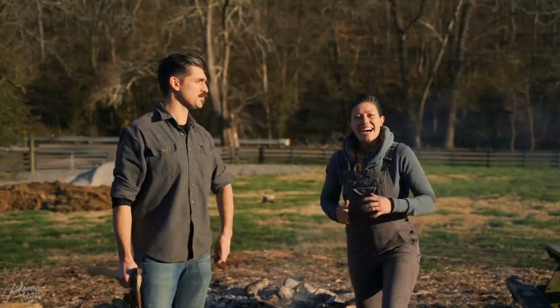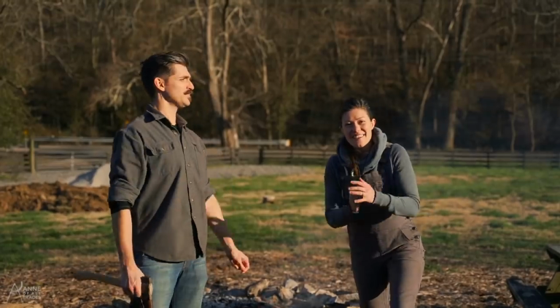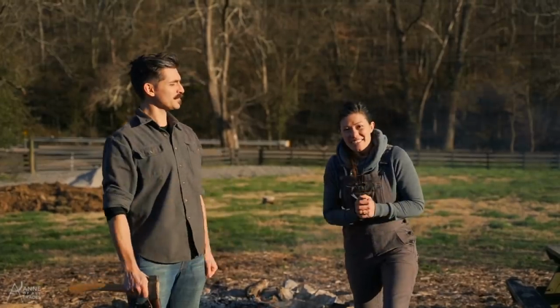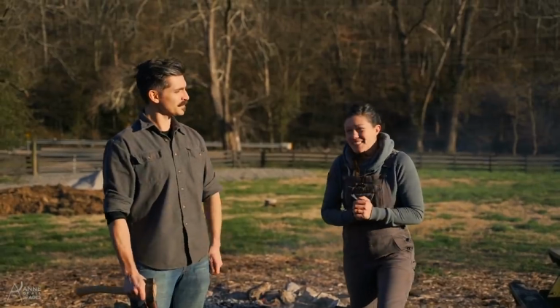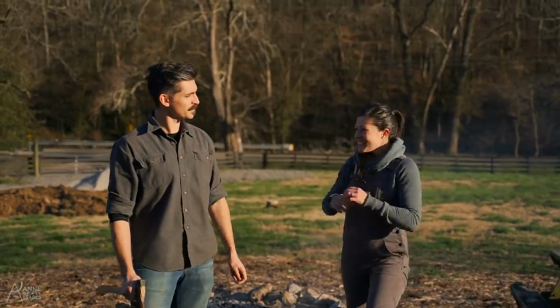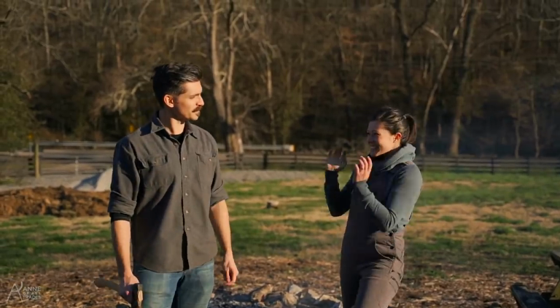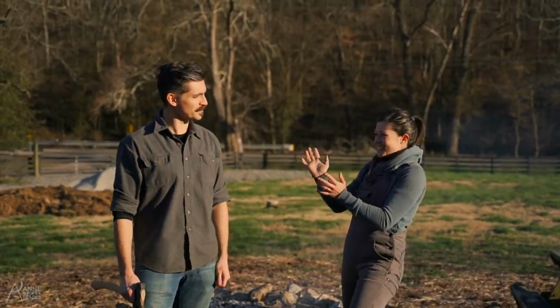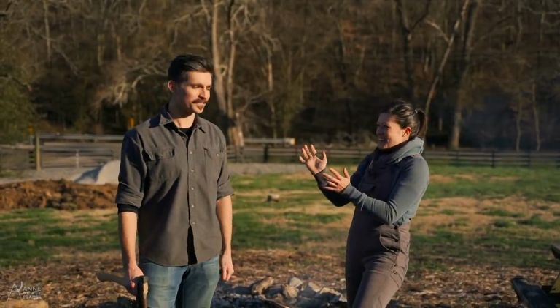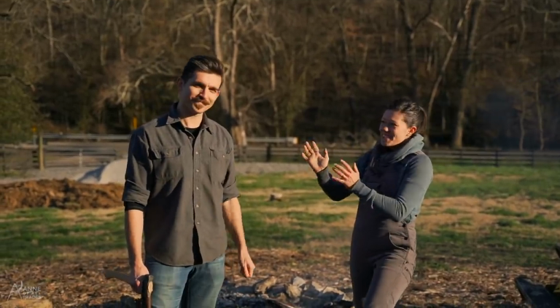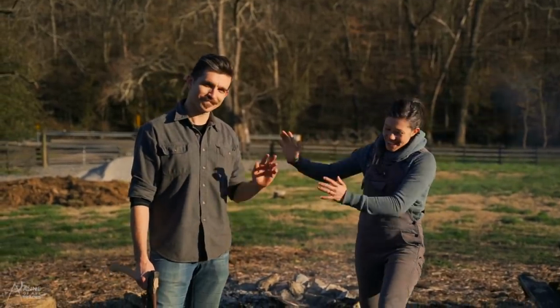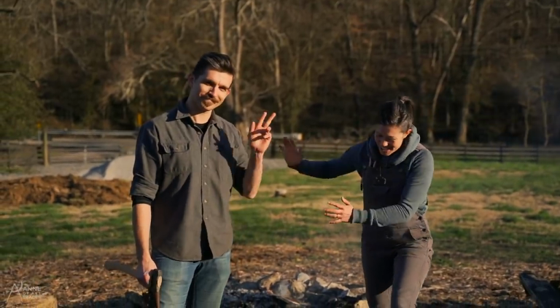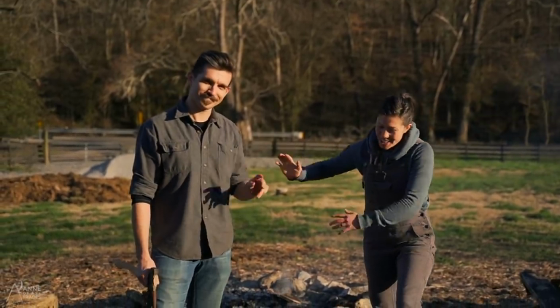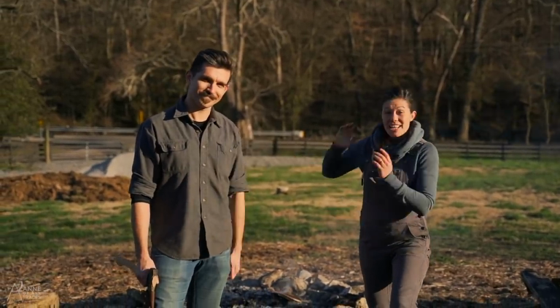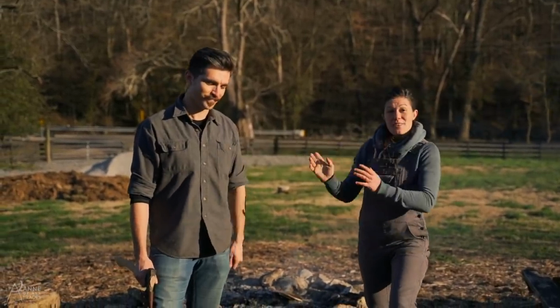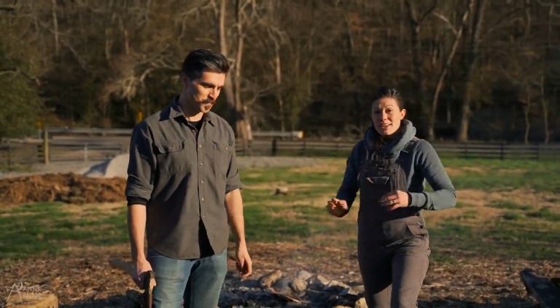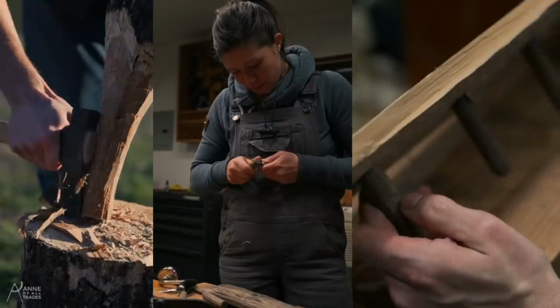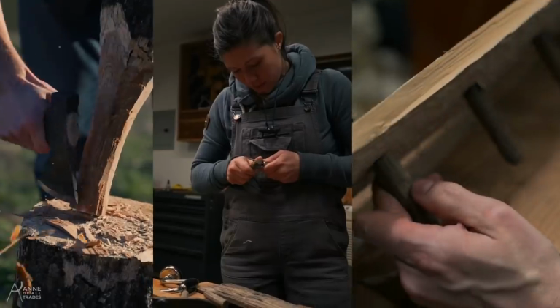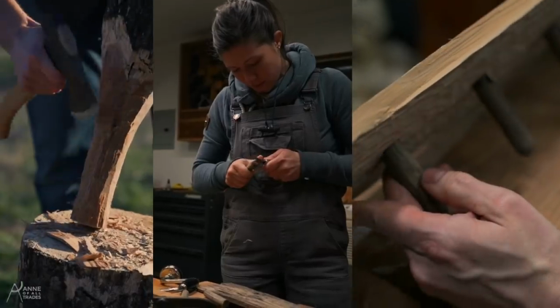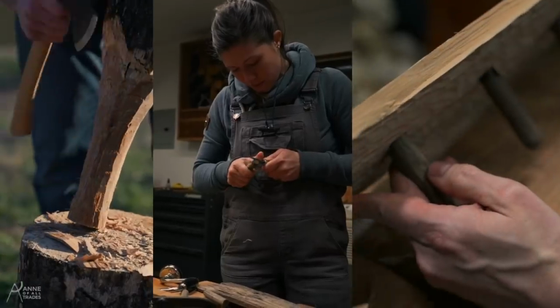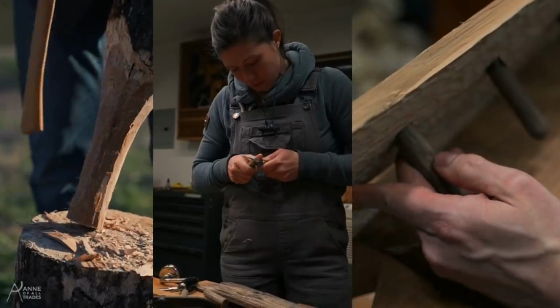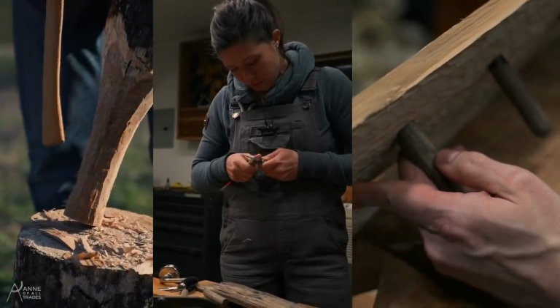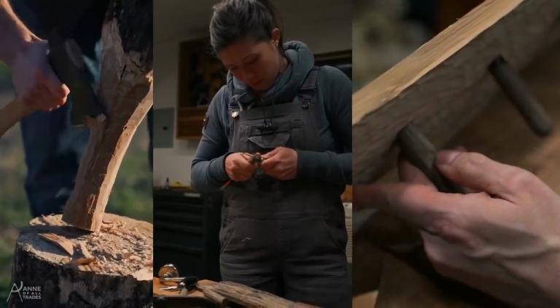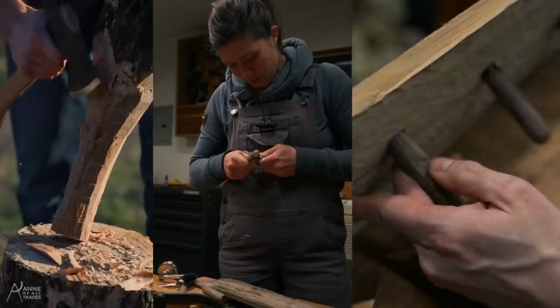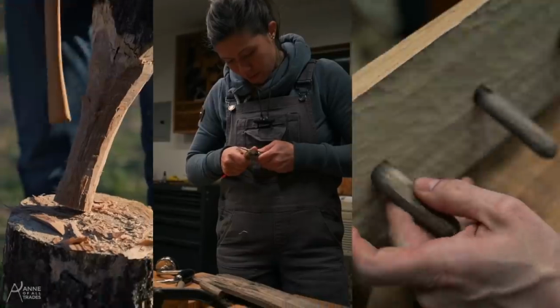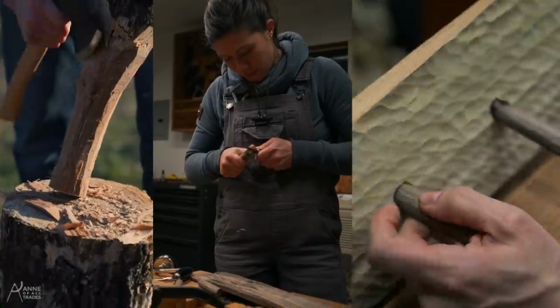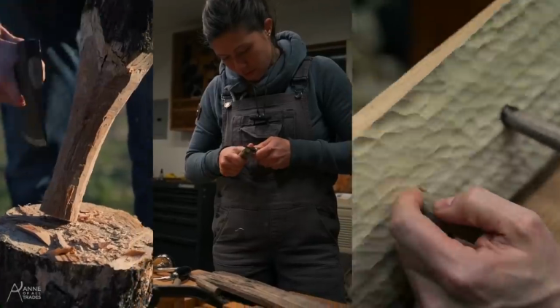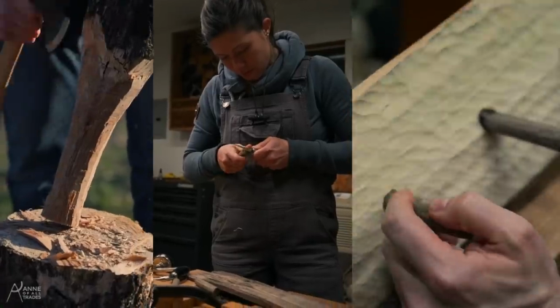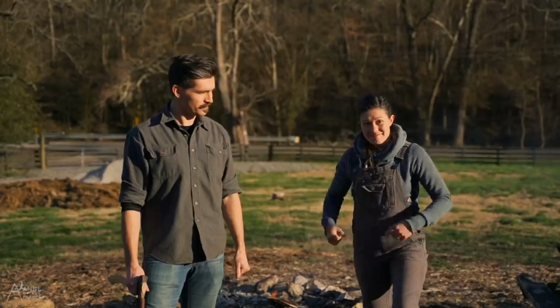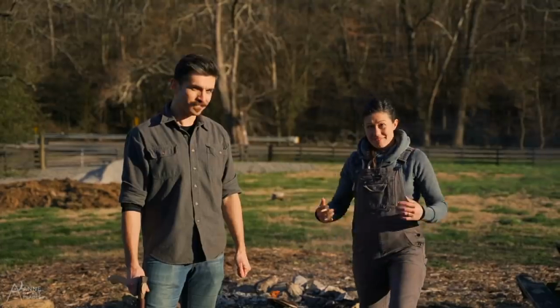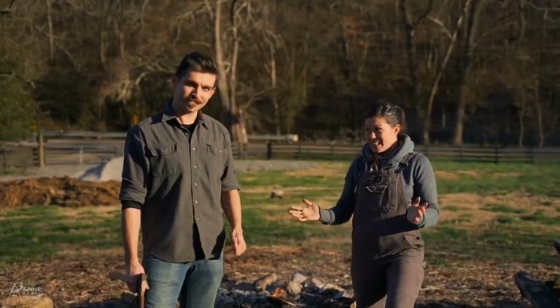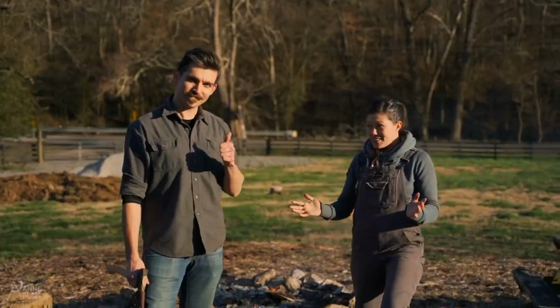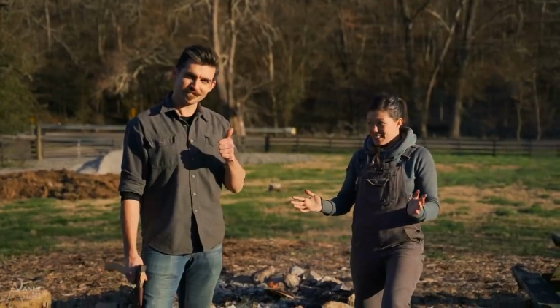Hi, I'm Anna of Altrez and this is my friend Josh. Today we are carving a super simple hat rack. Let's do it.